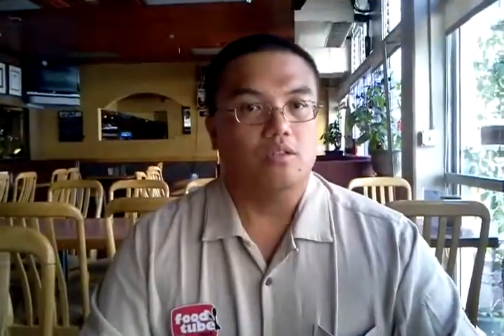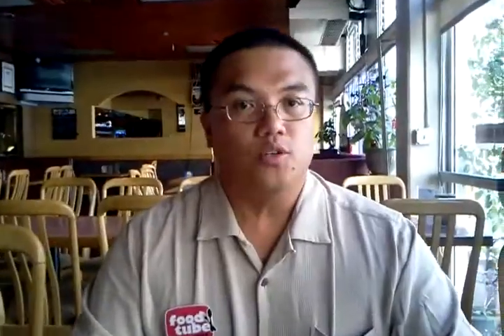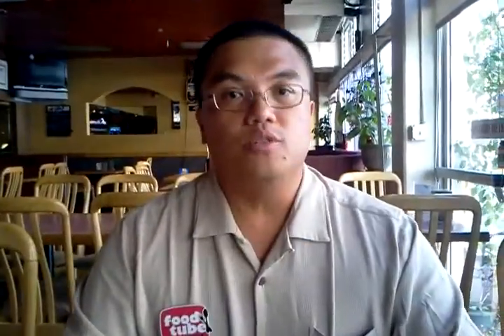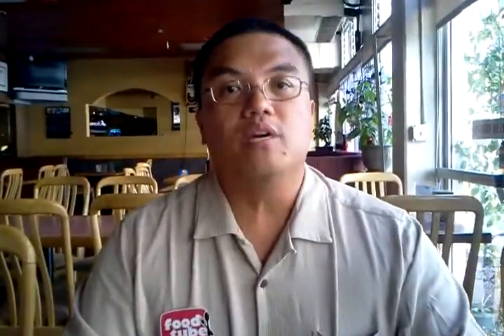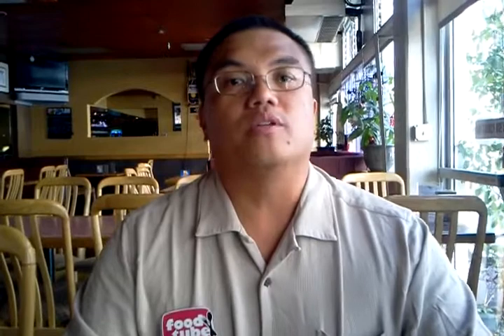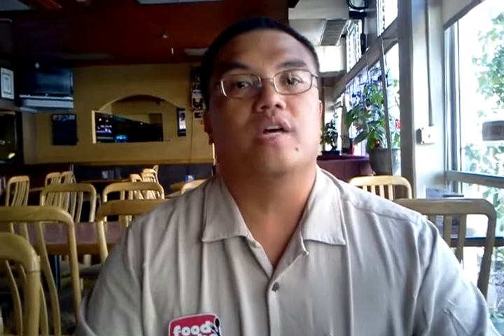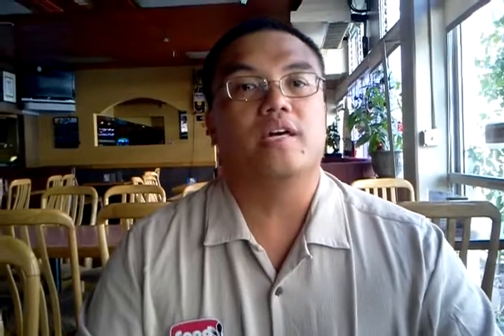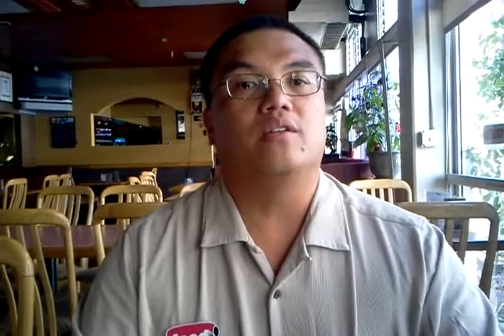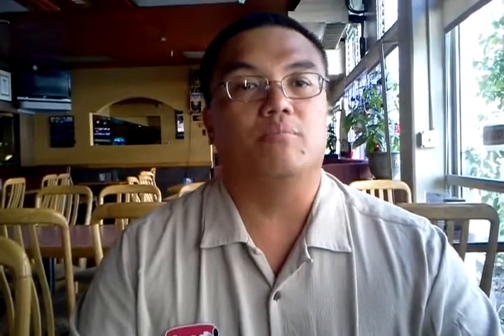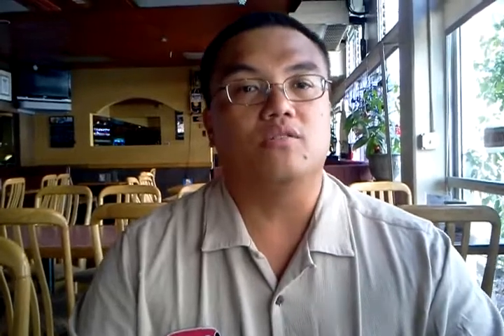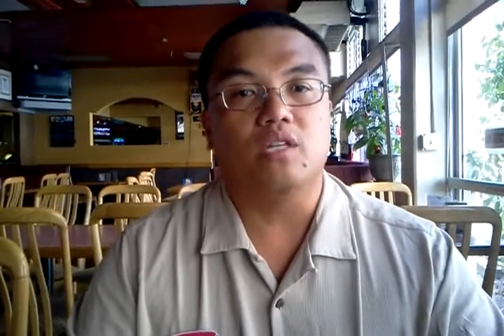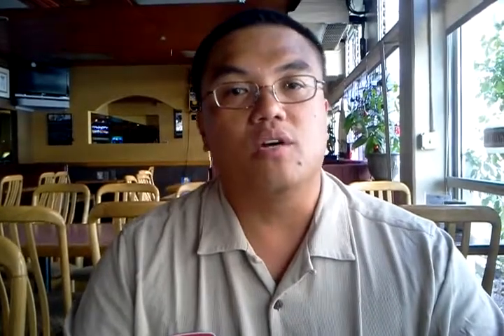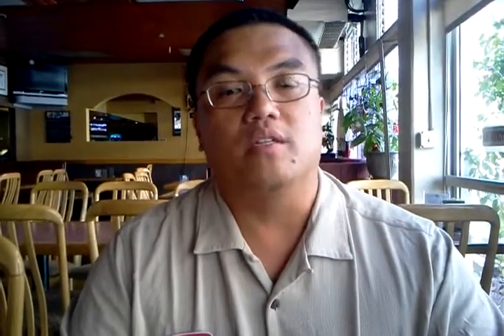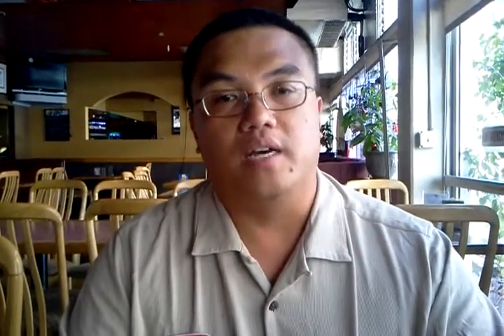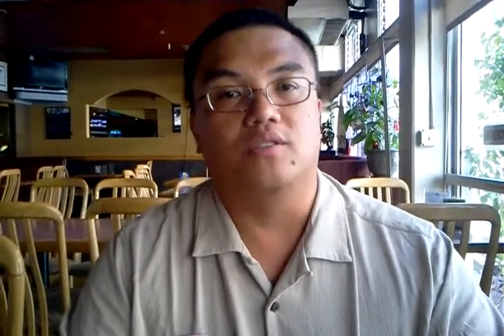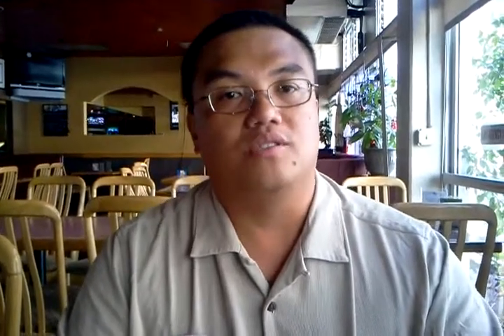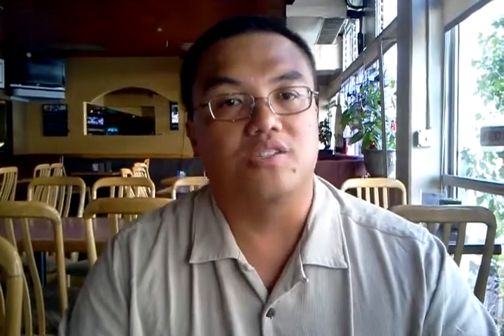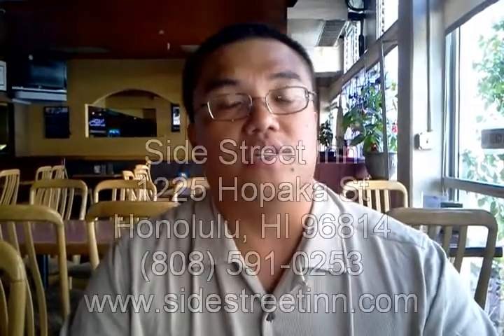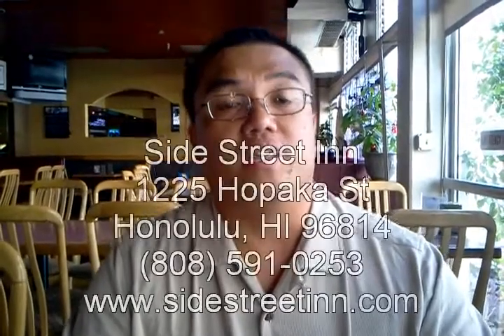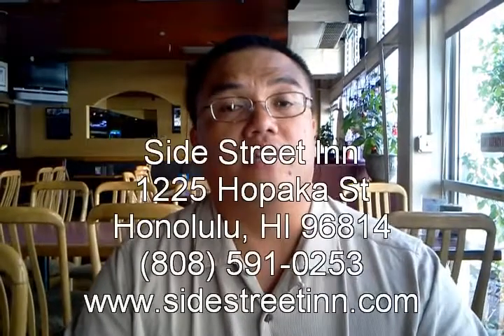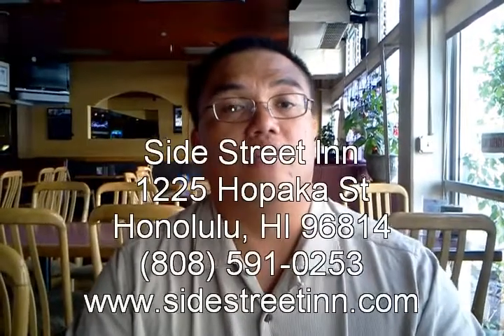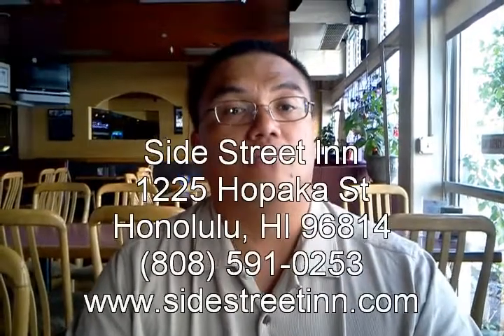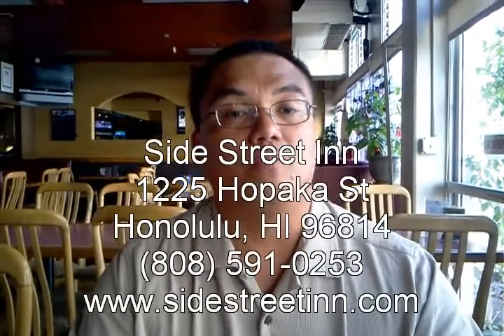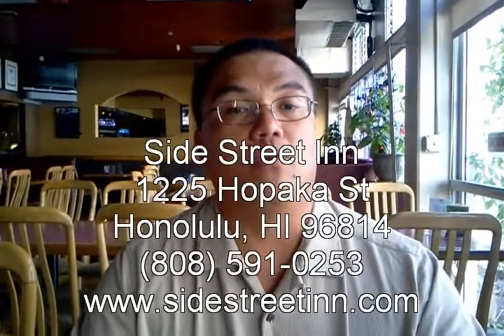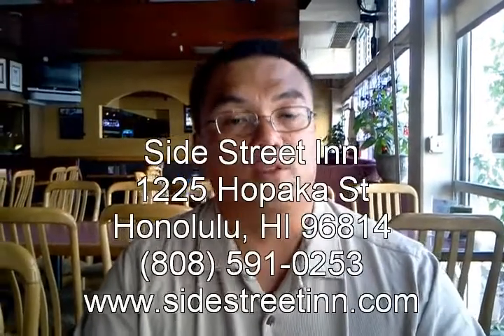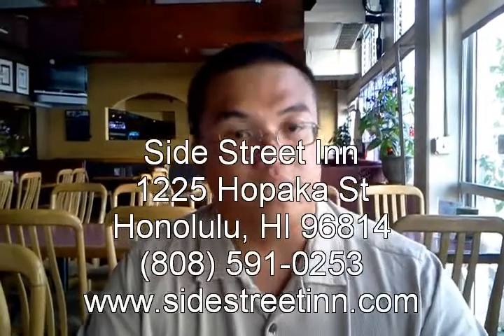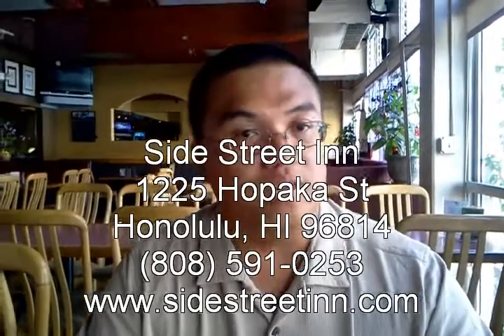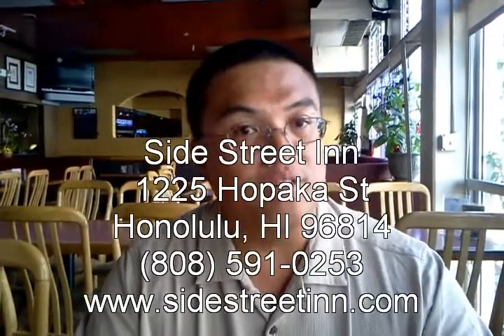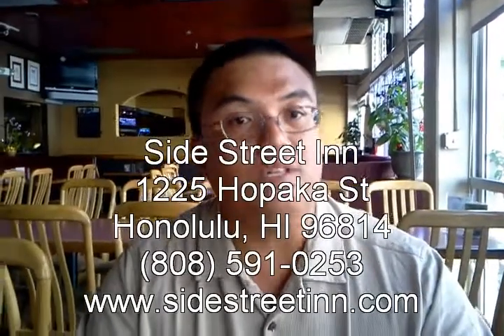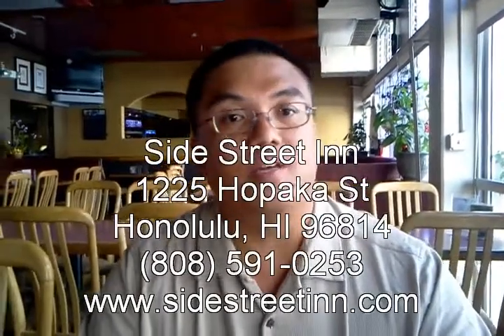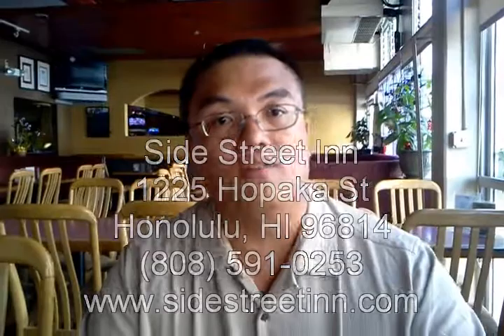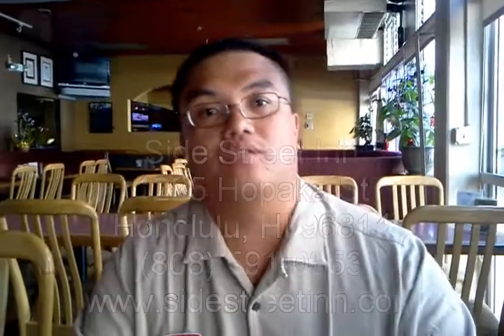This is Food Tube Network signing out at the best restaurant and lounge, Side Street Inn. Remember, whether you're eating in or eating out, Food Tube Network's got you covered.